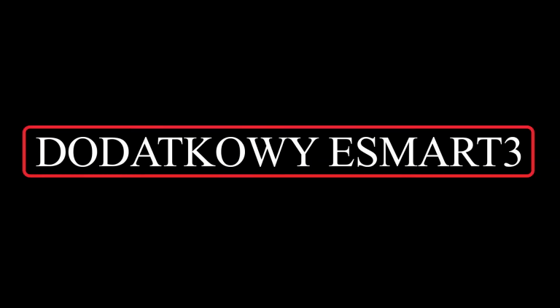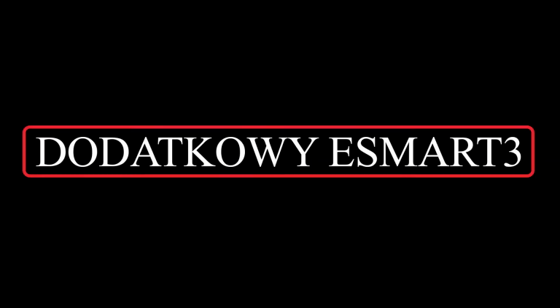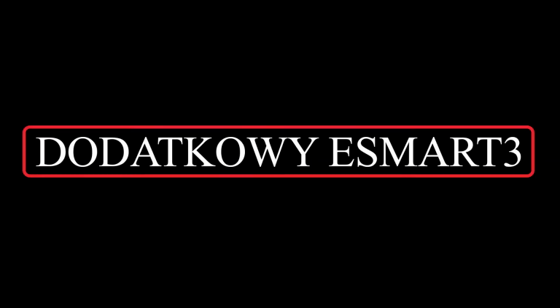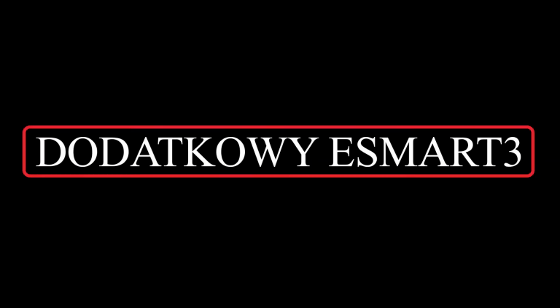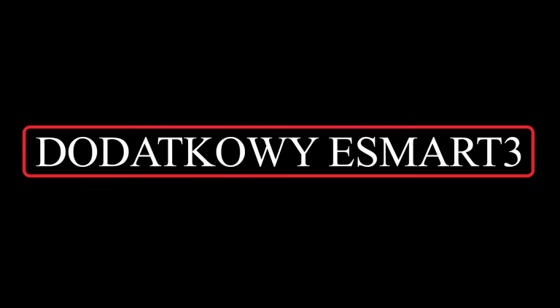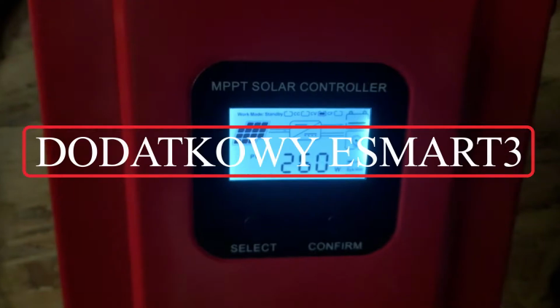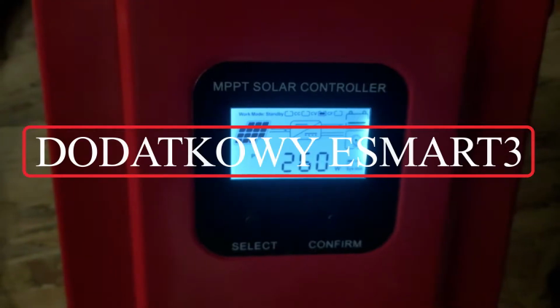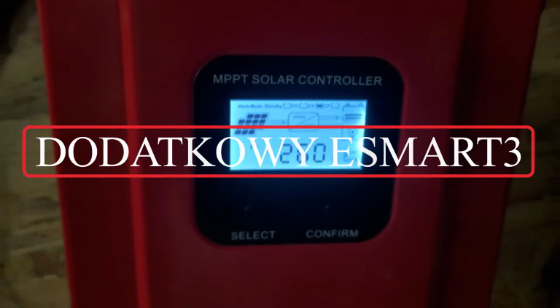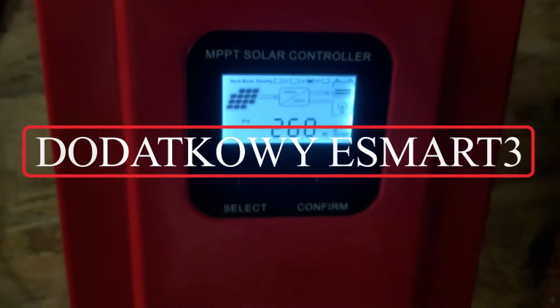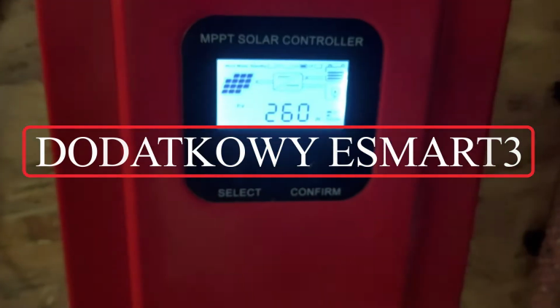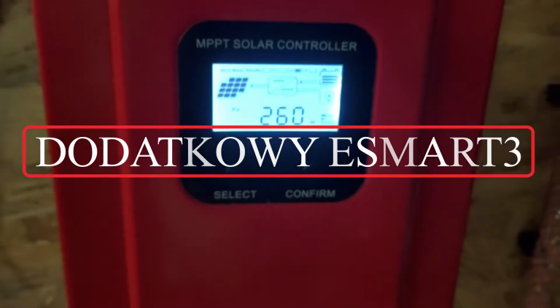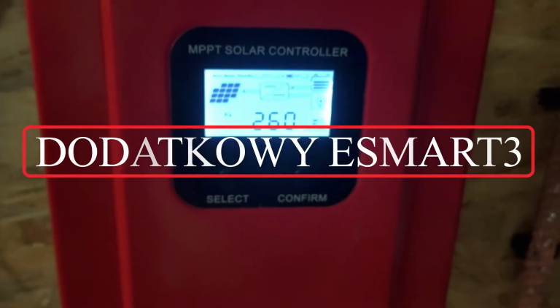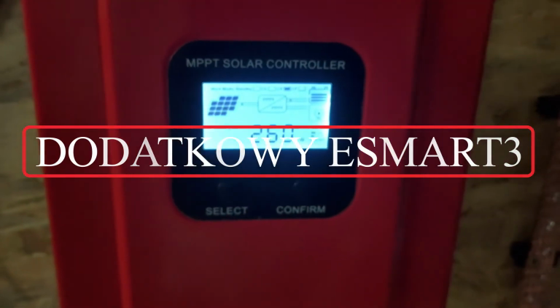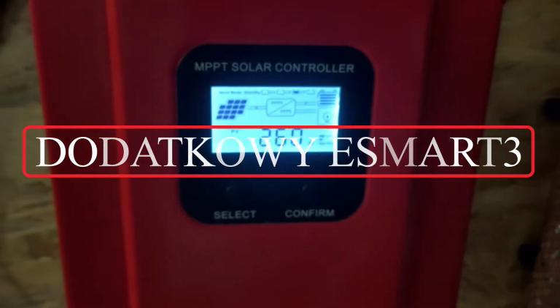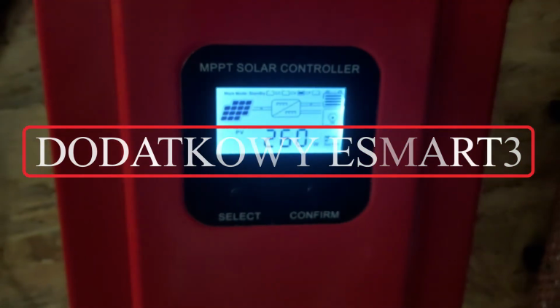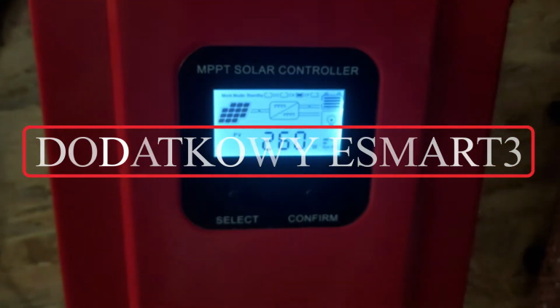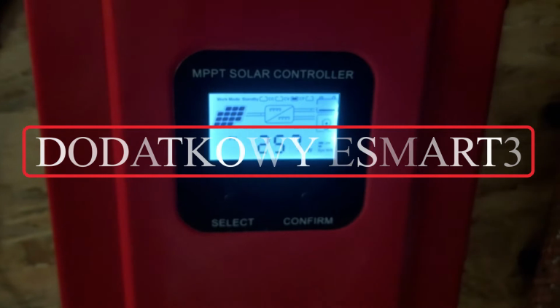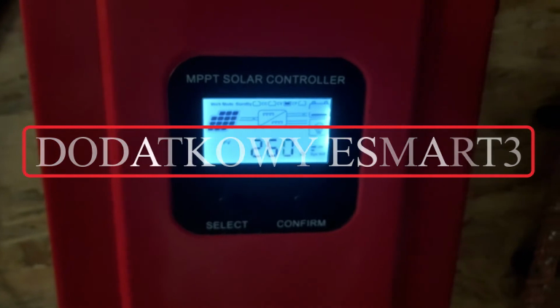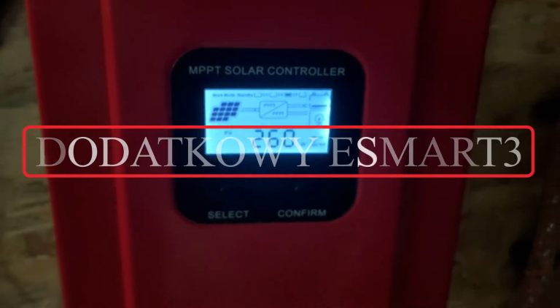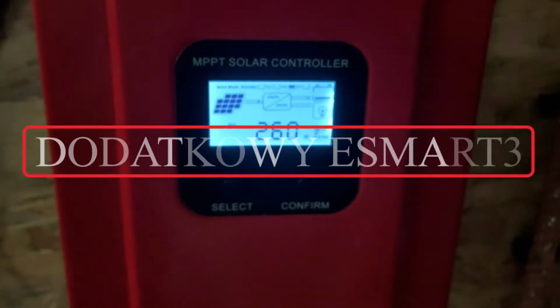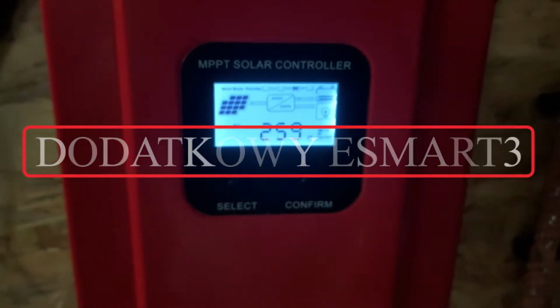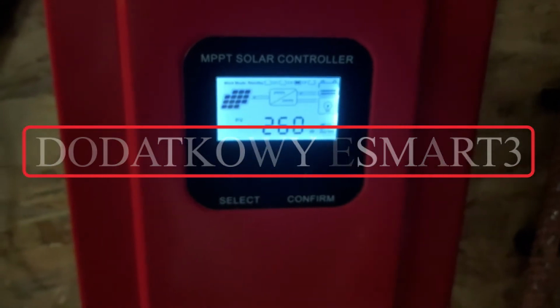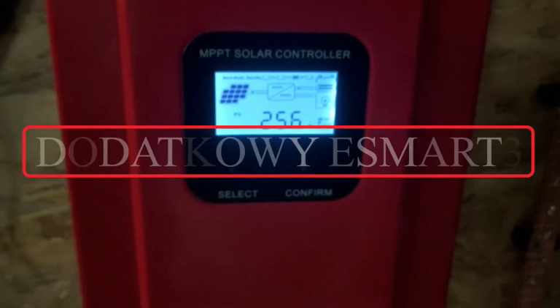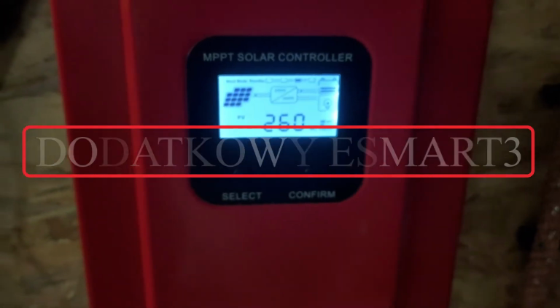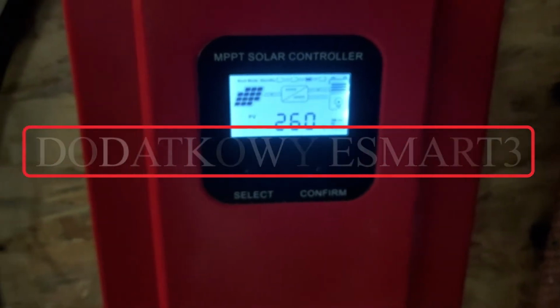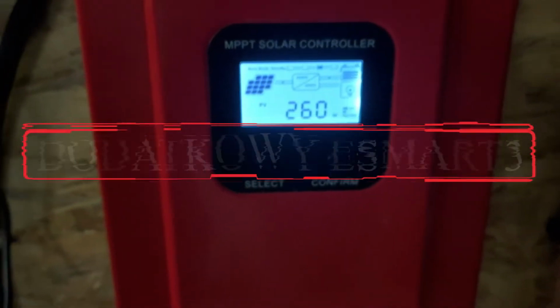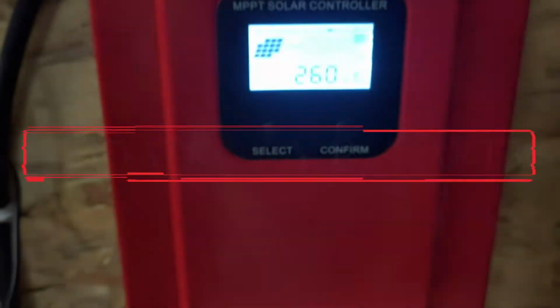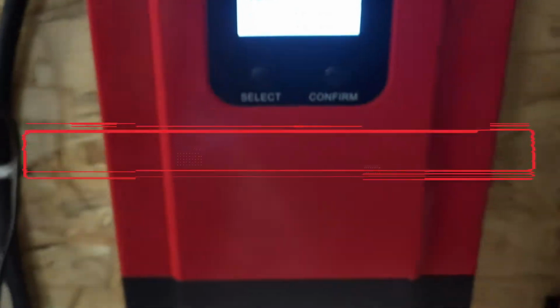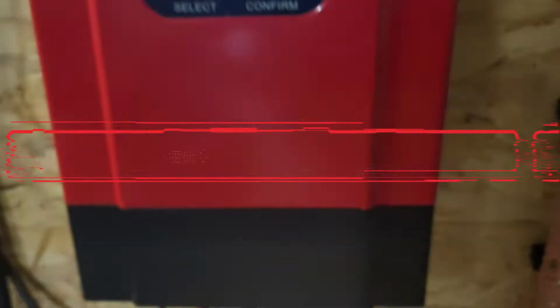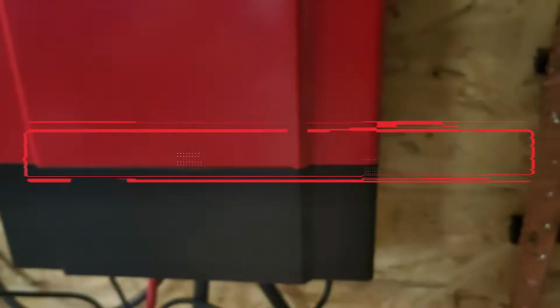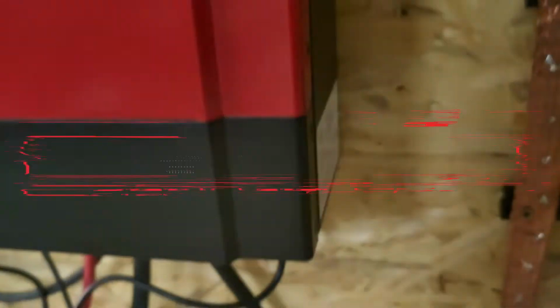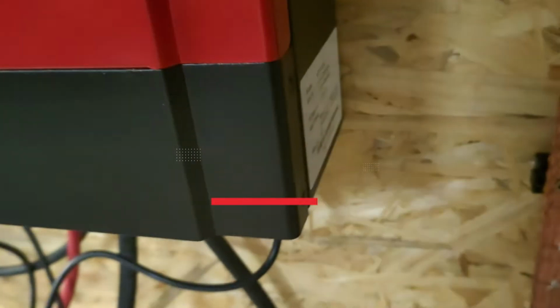Doszedł jeszcze jeden regulator, Smart 3, taki sam, 60W.